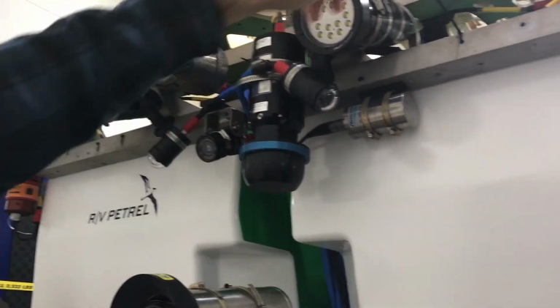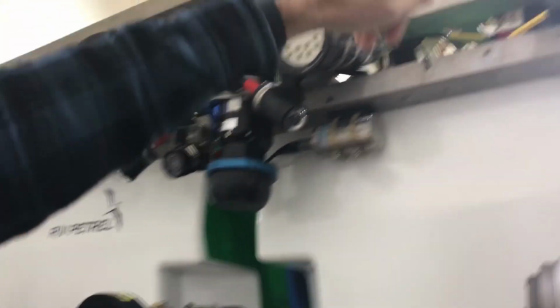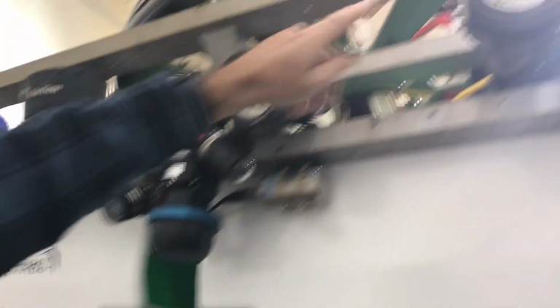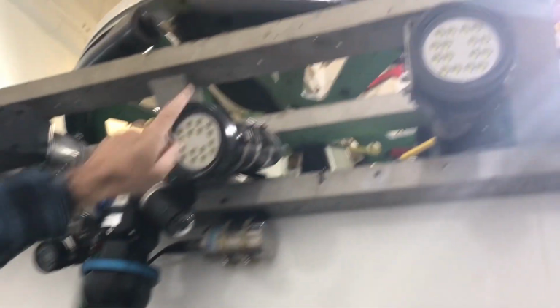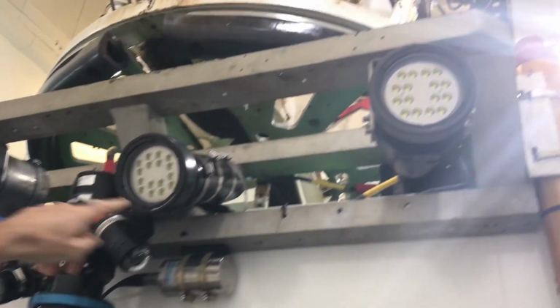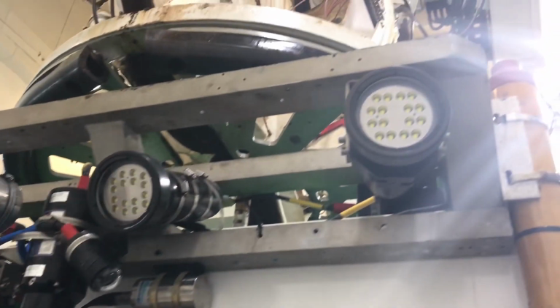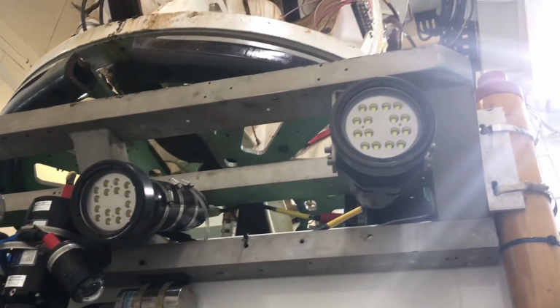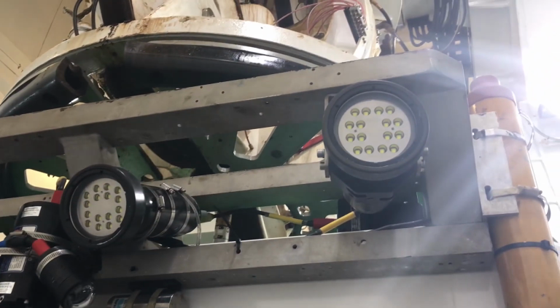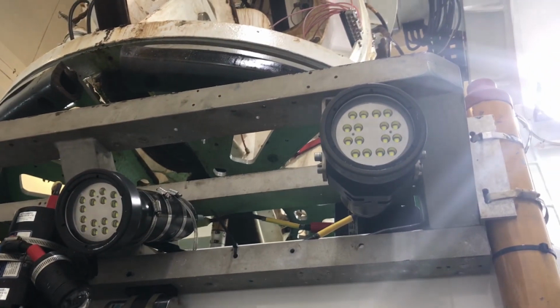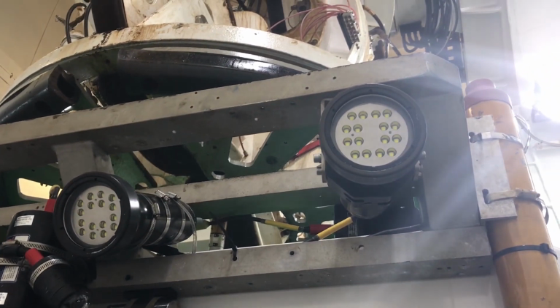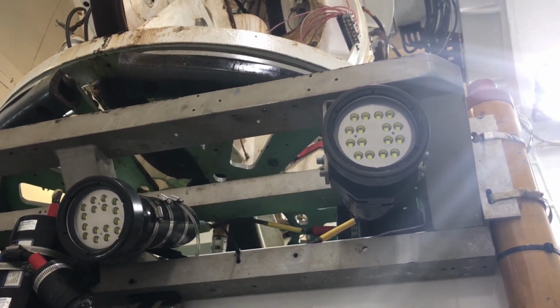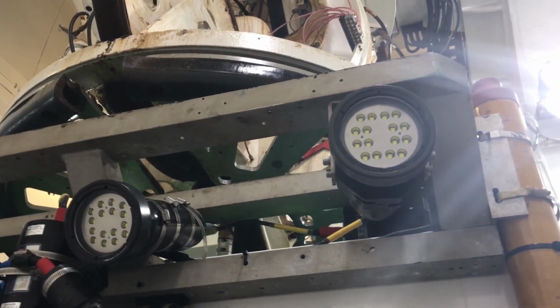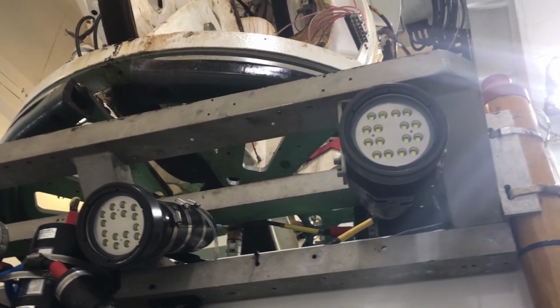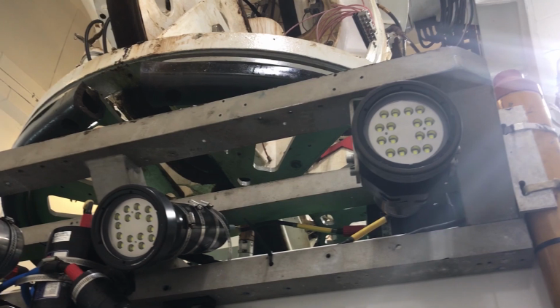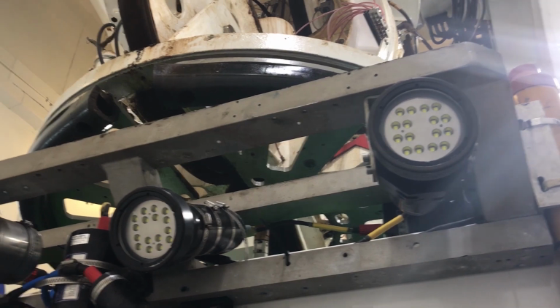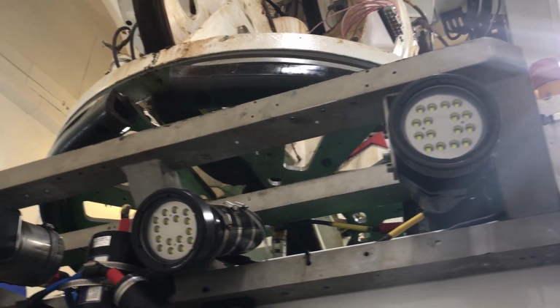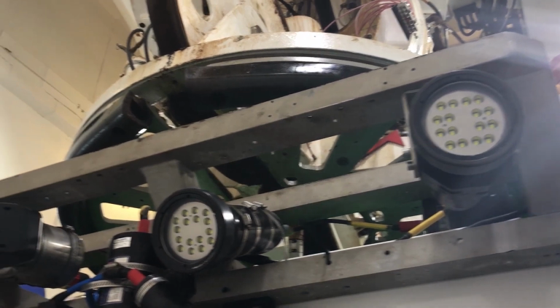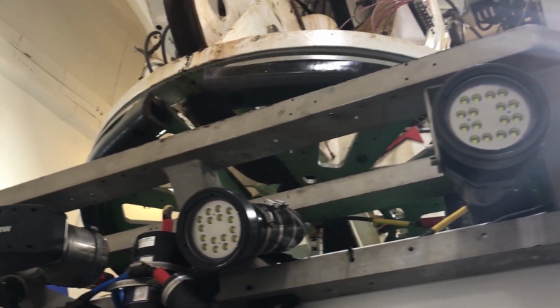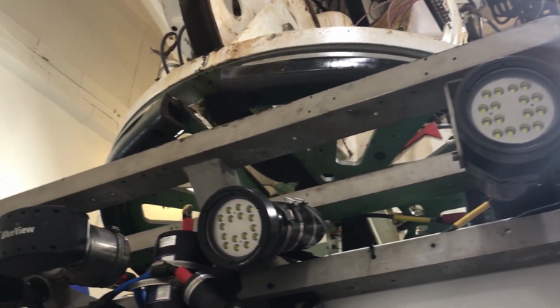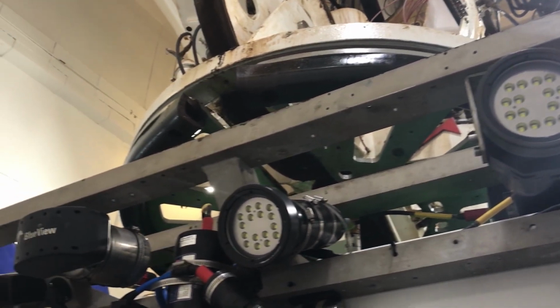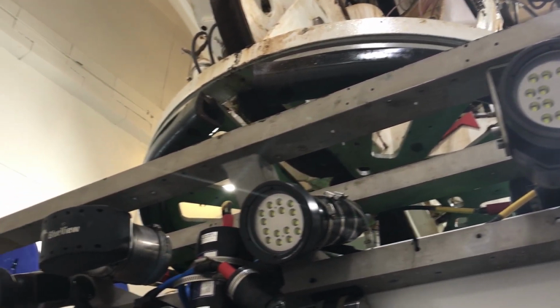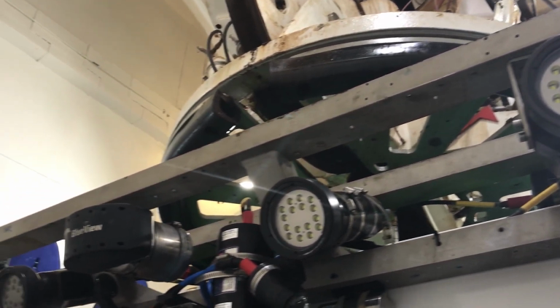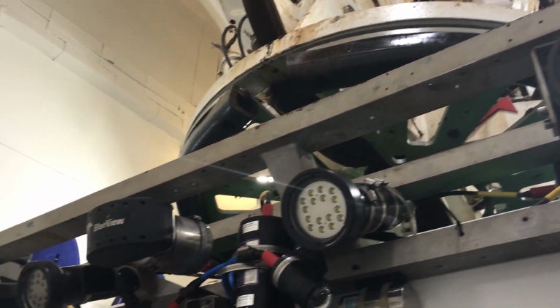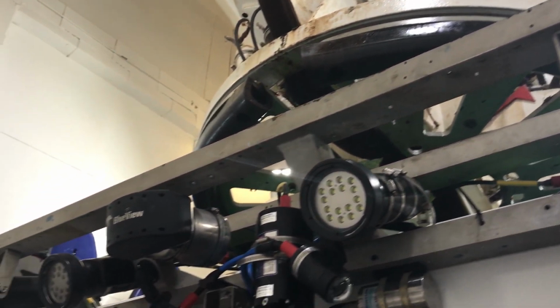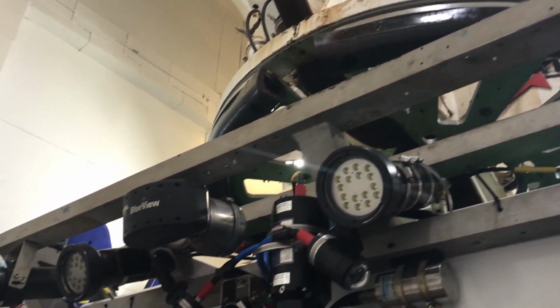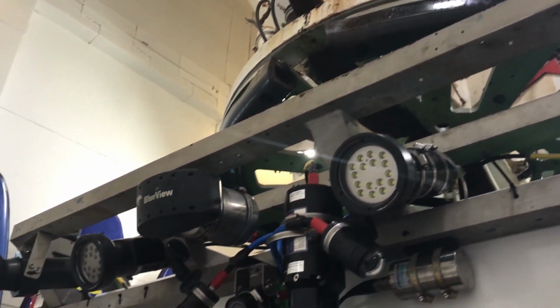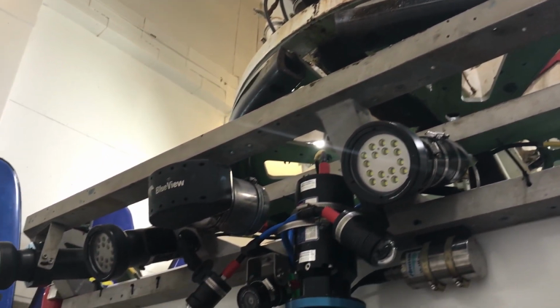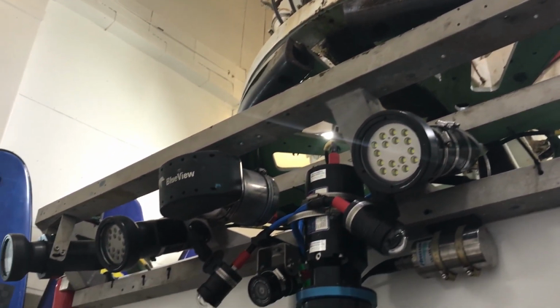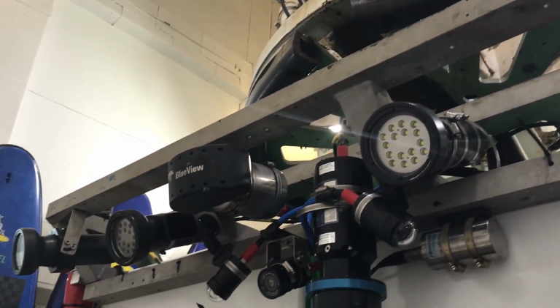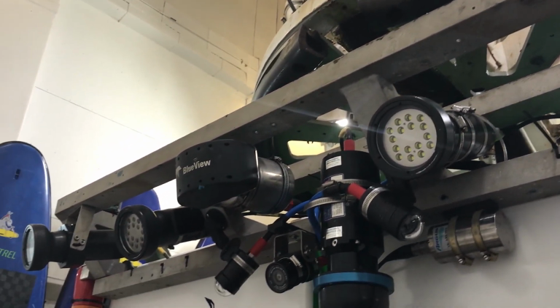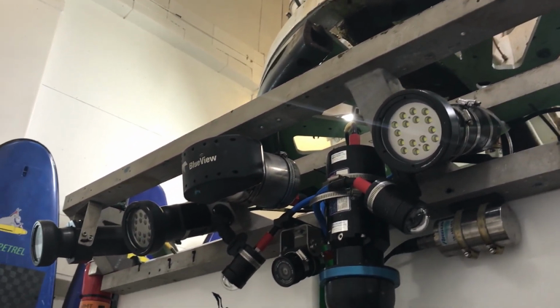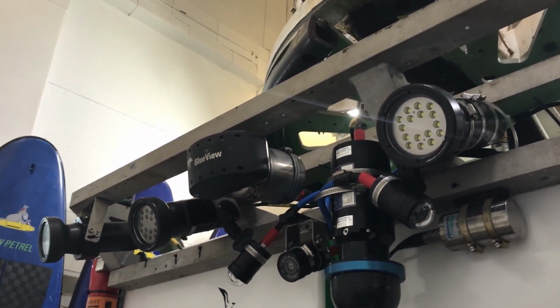And then we also have lights — we have to bring all of our light with us because we go down over 6000 meters.